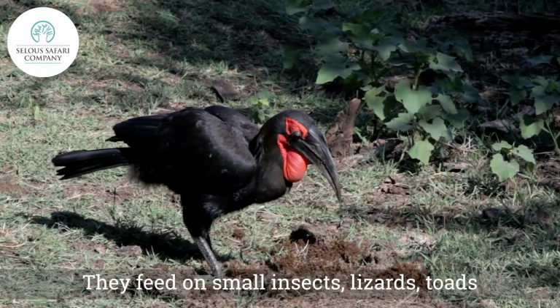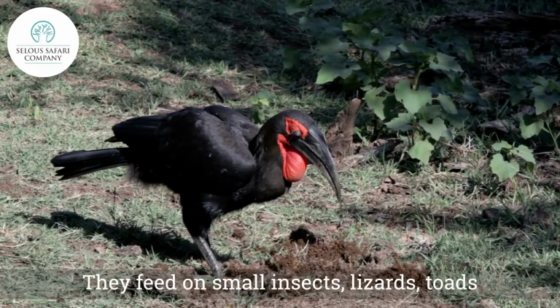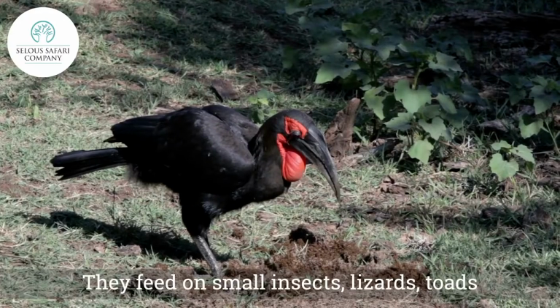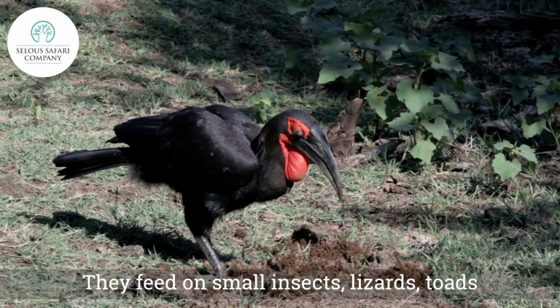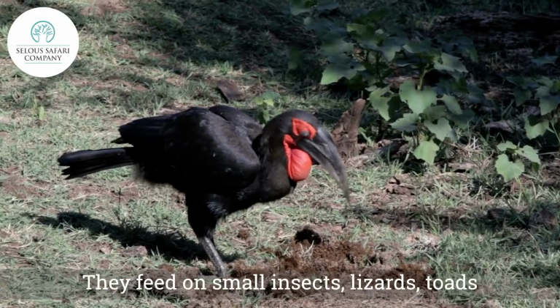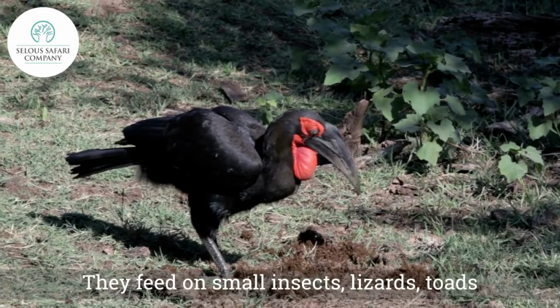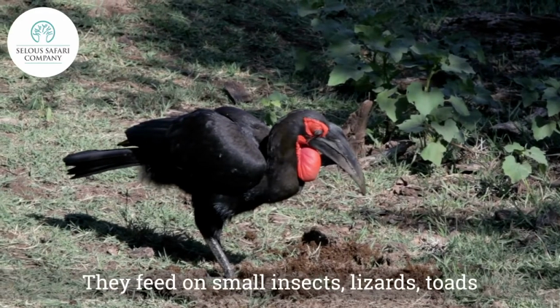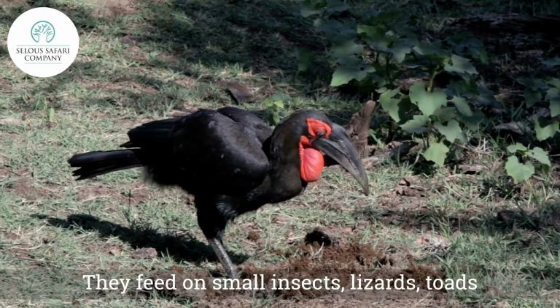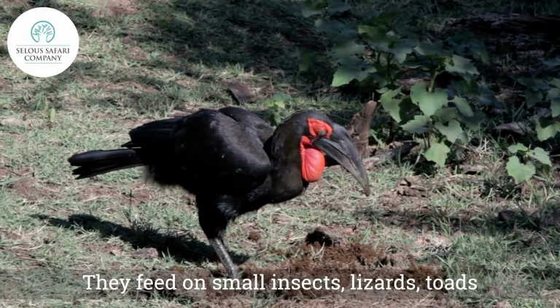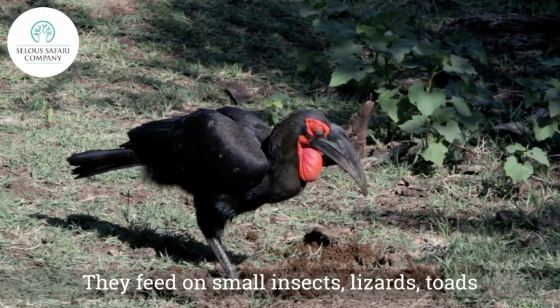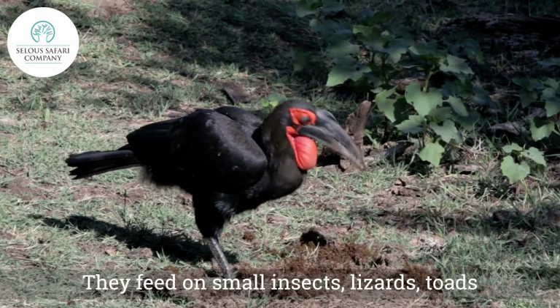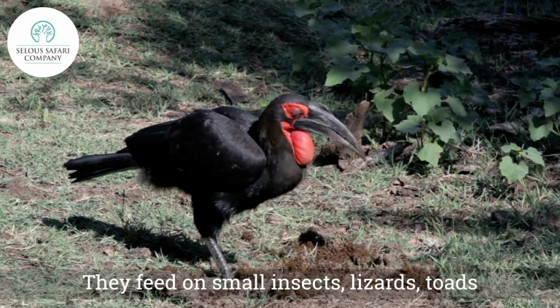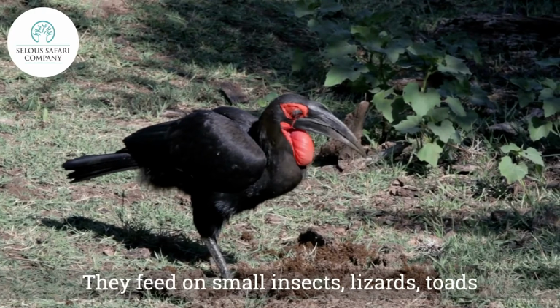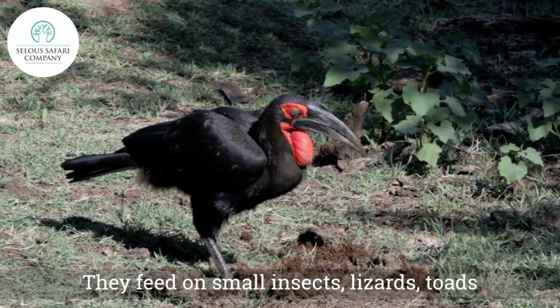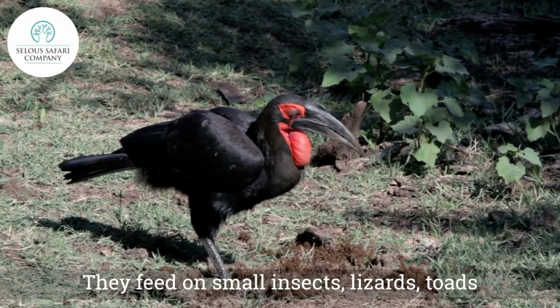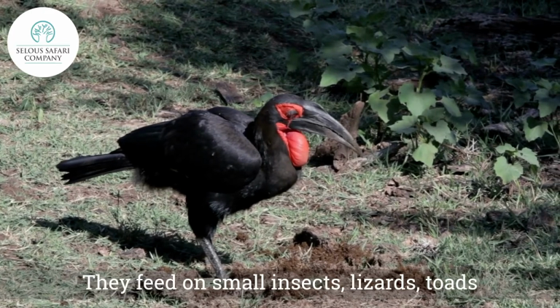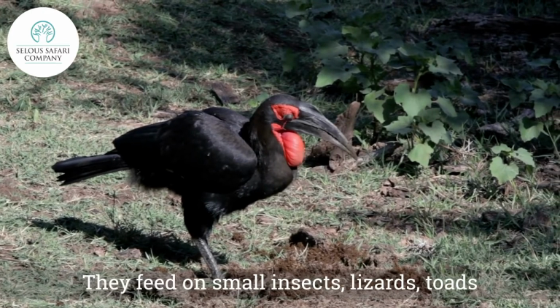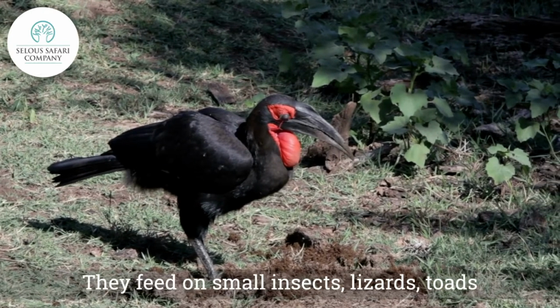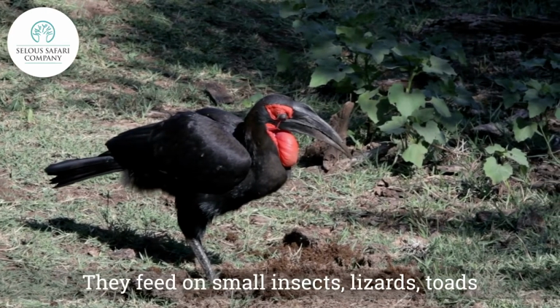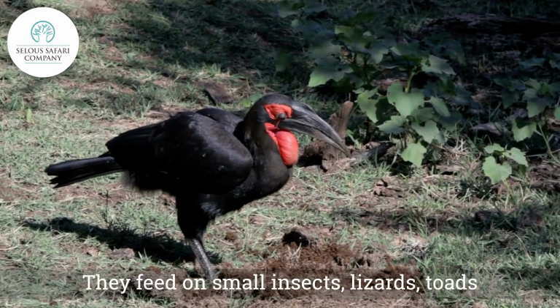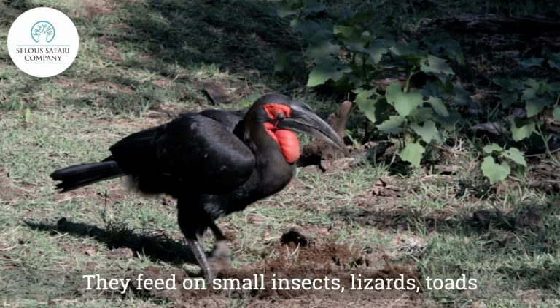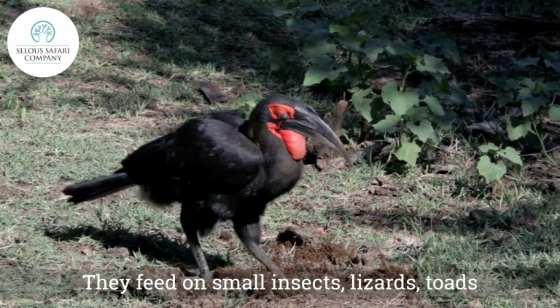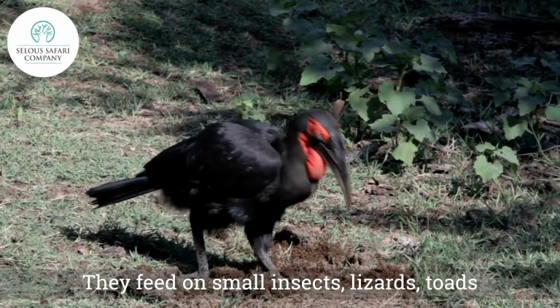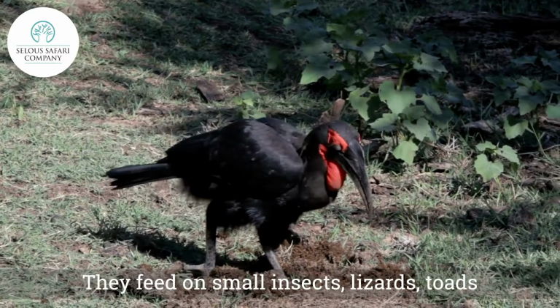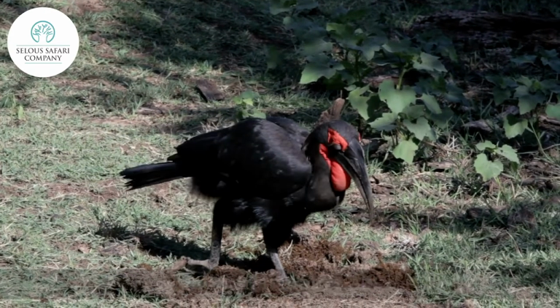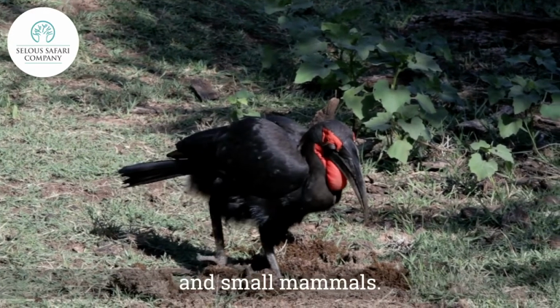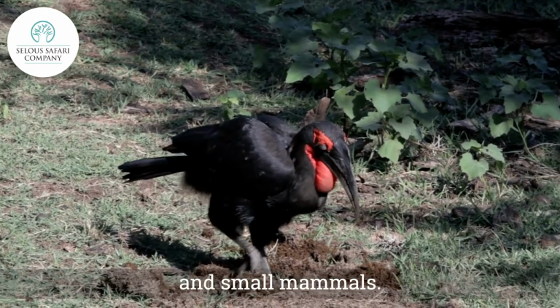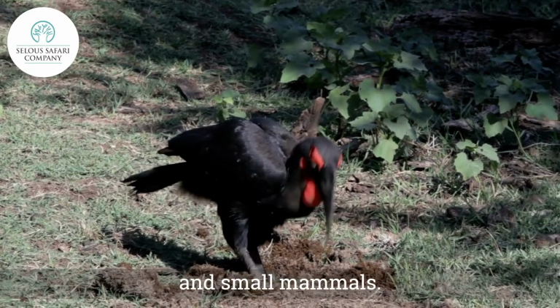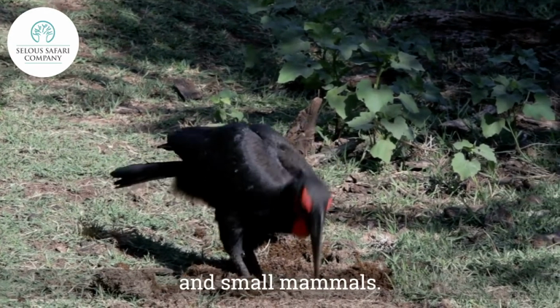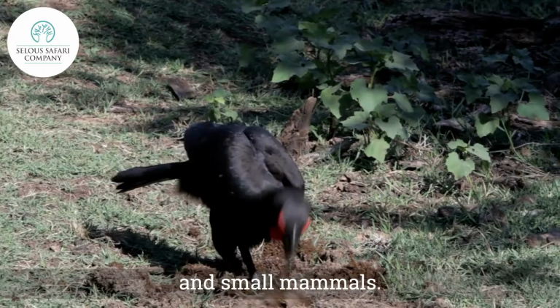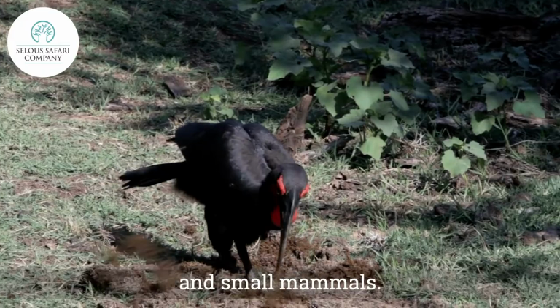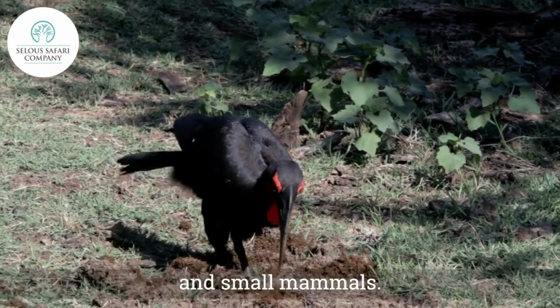They feed on small insects, lizards, toads, and small mammals.